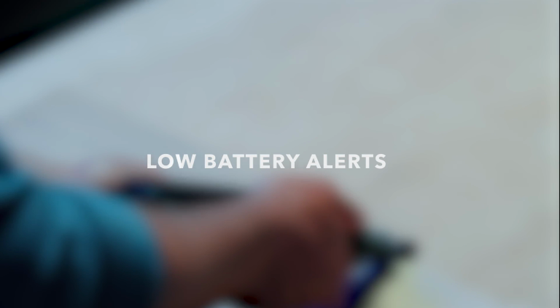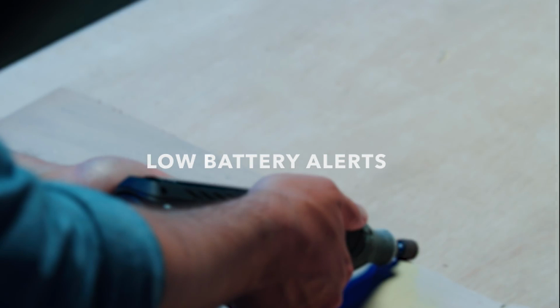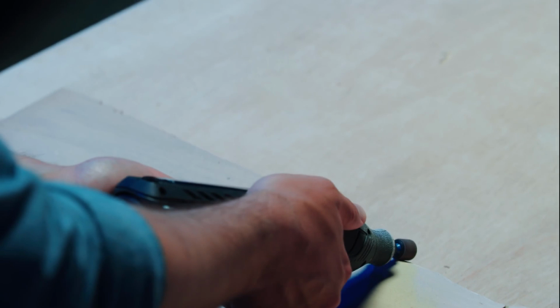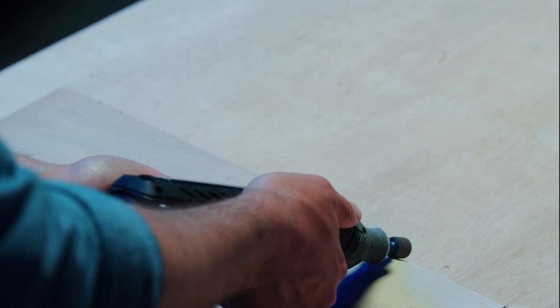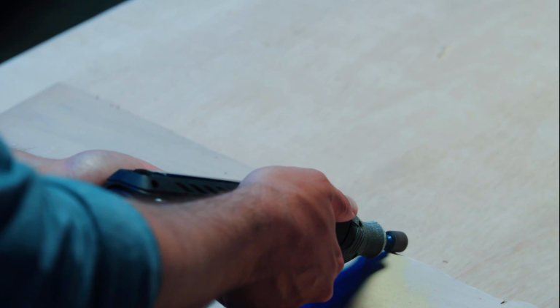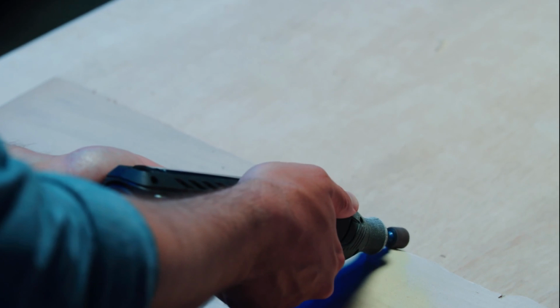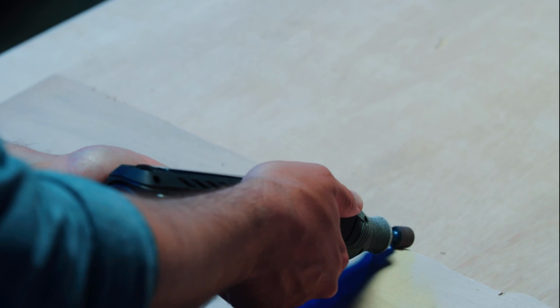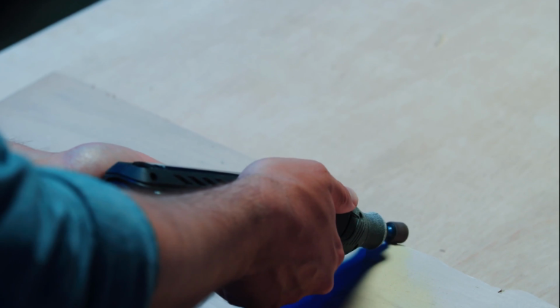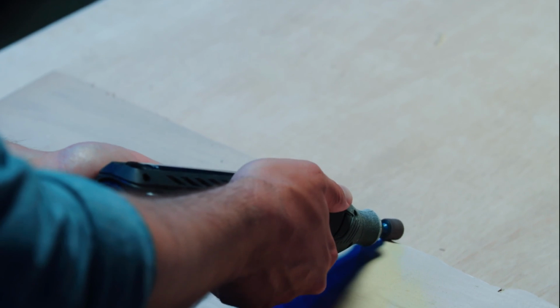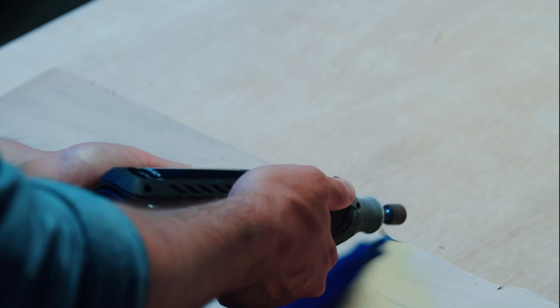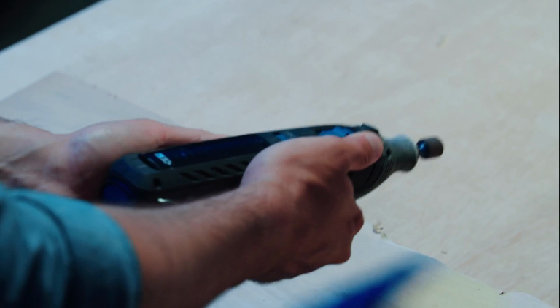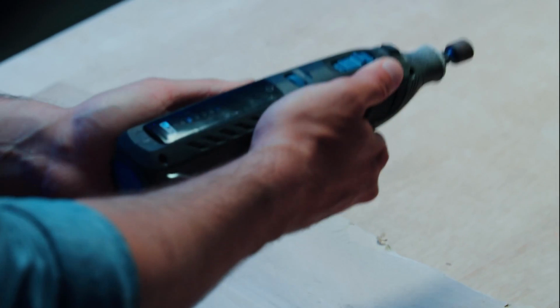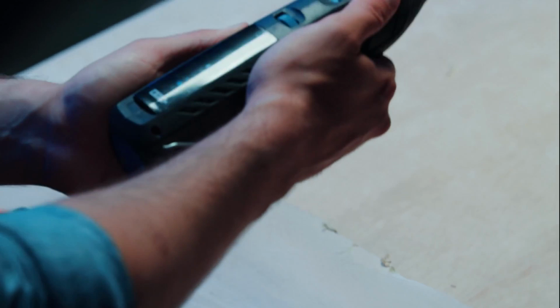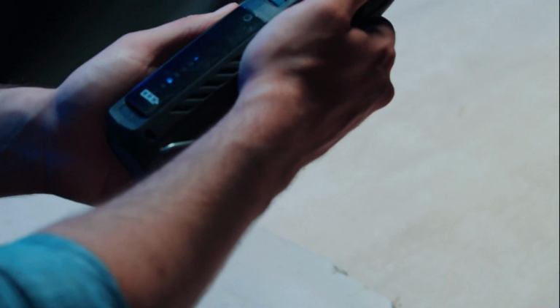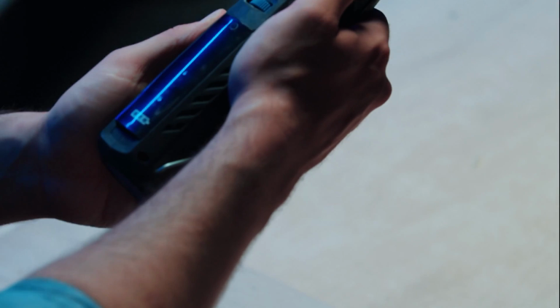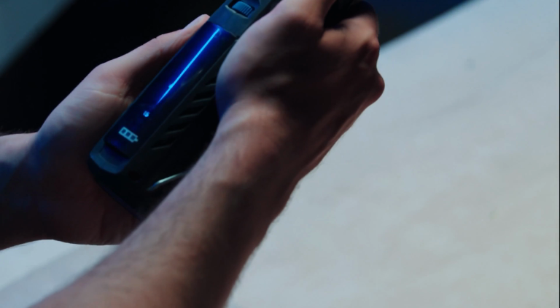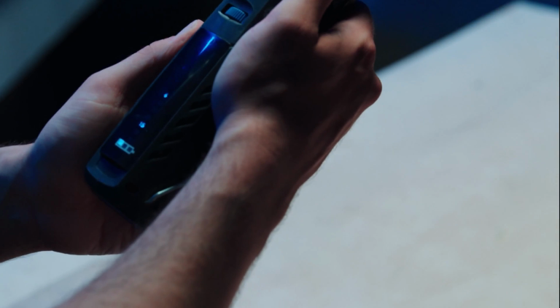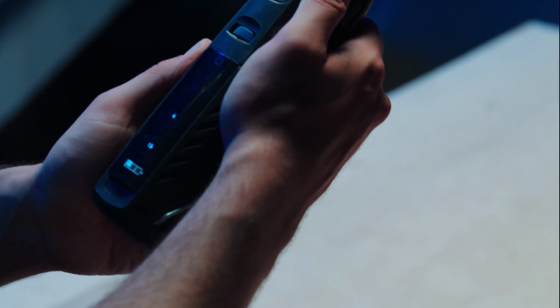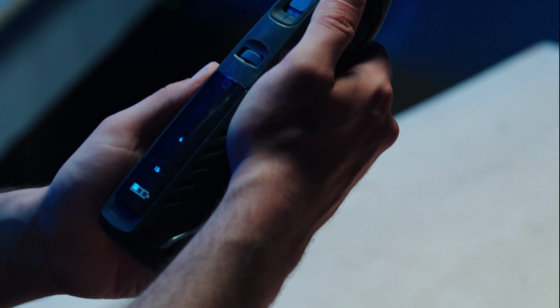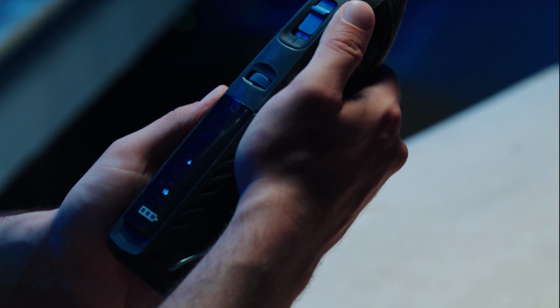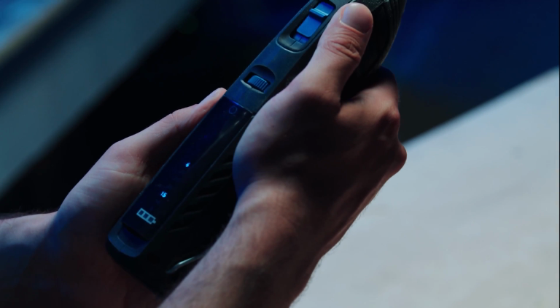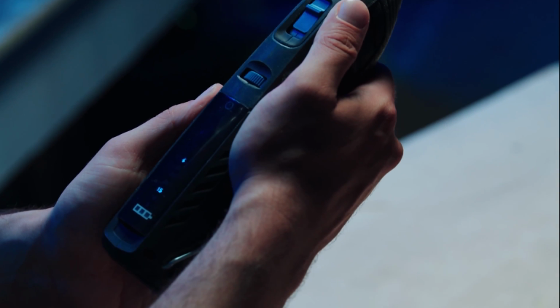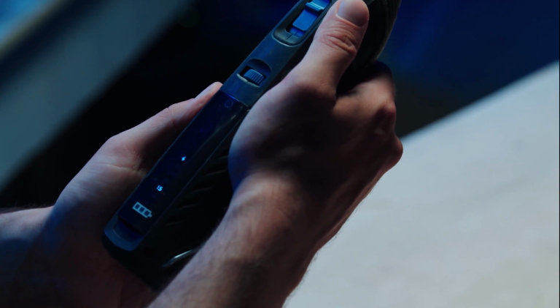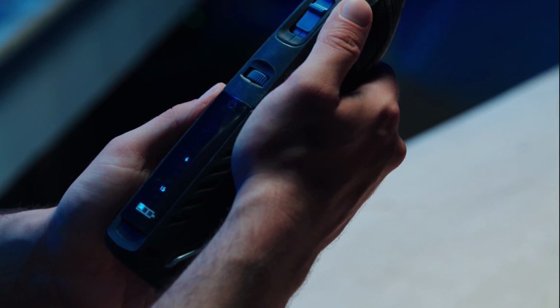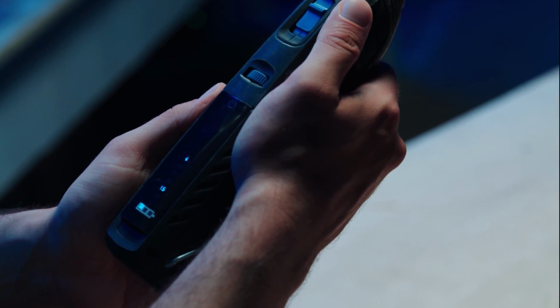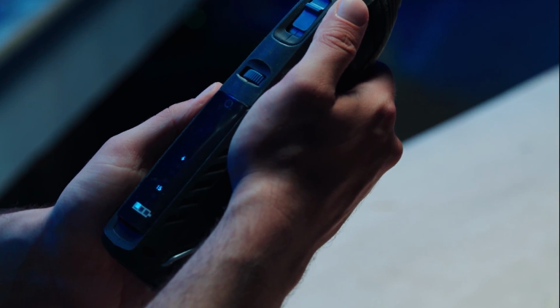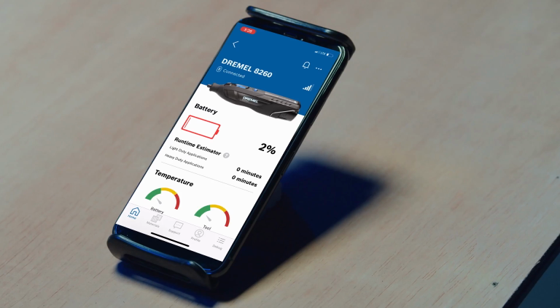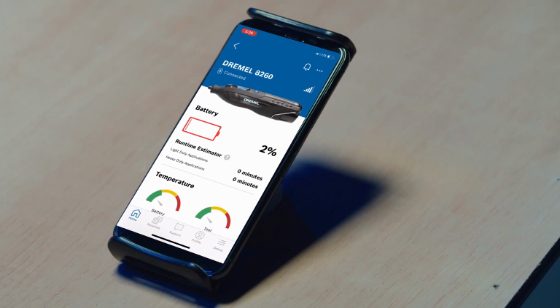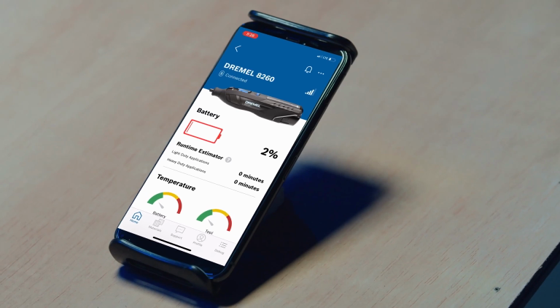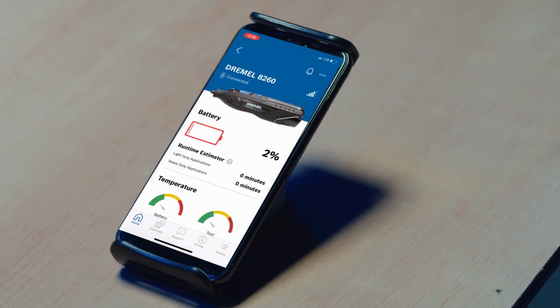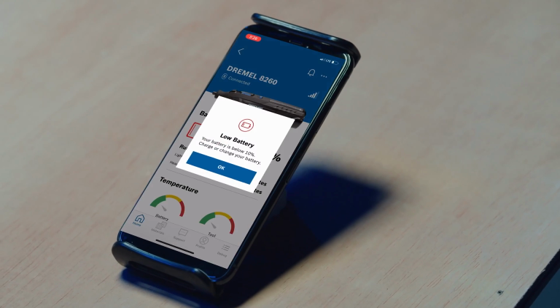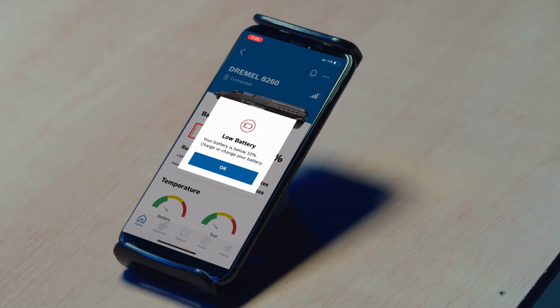A low battery alert will appear in the app, notifying you that your tool's battery is below 10%.